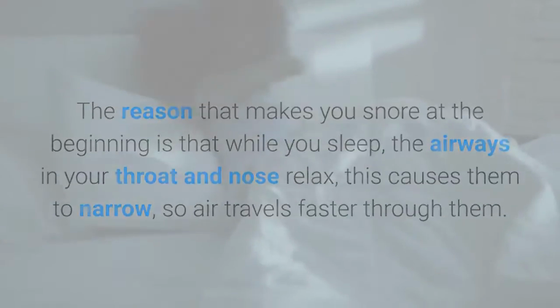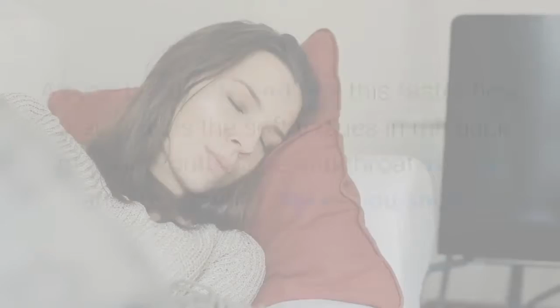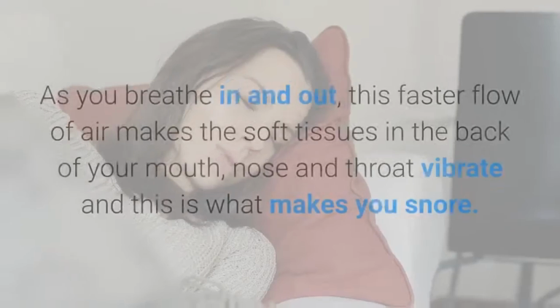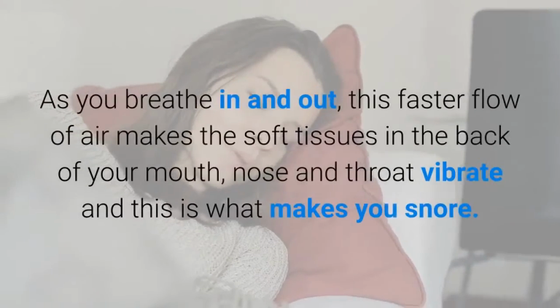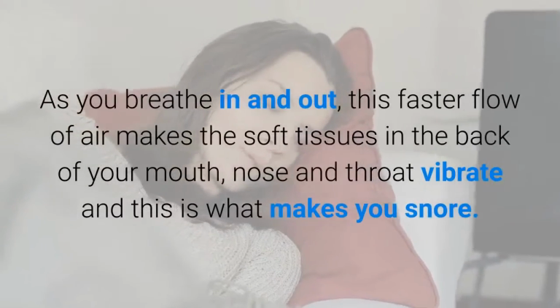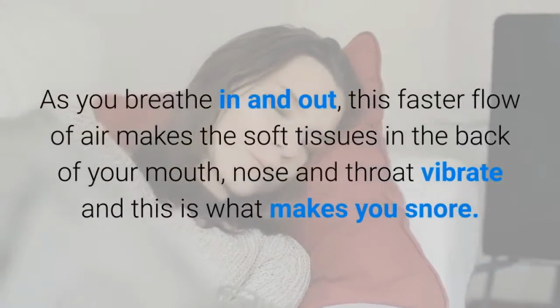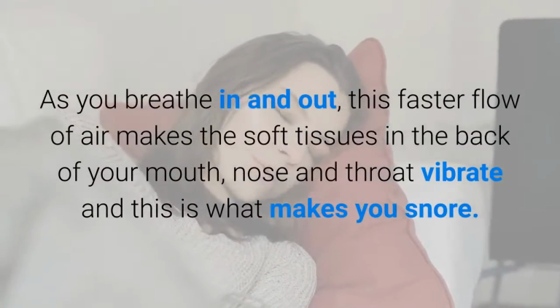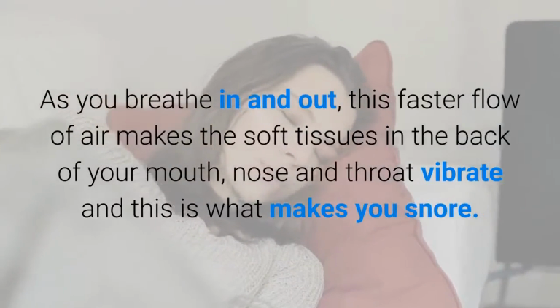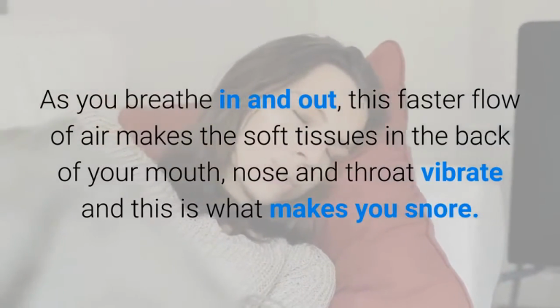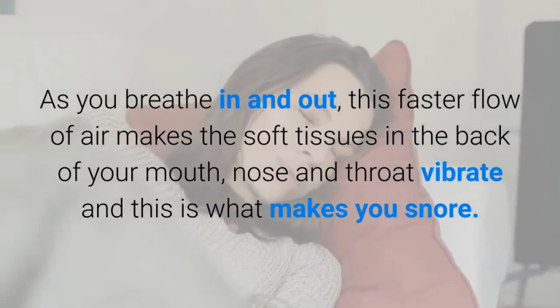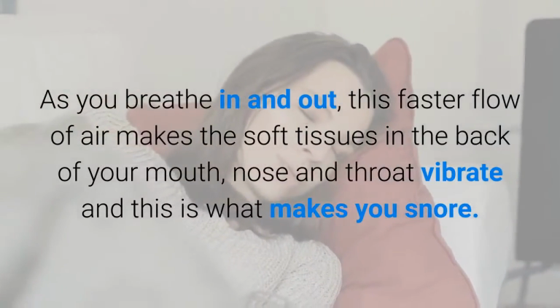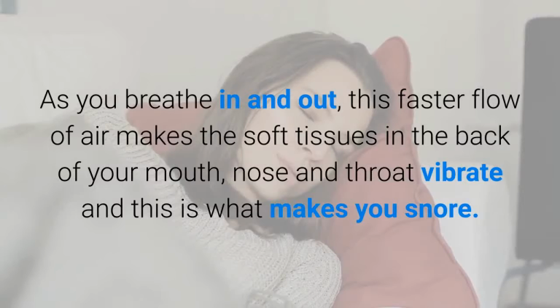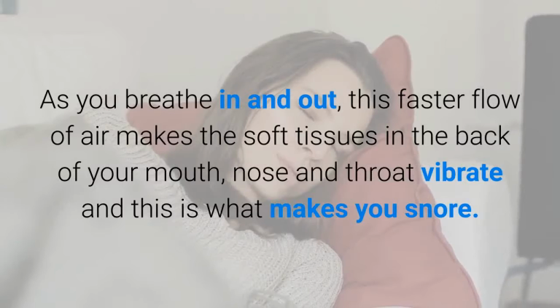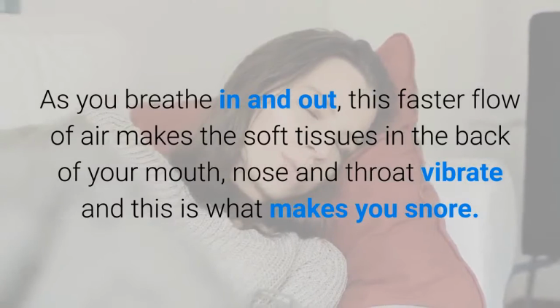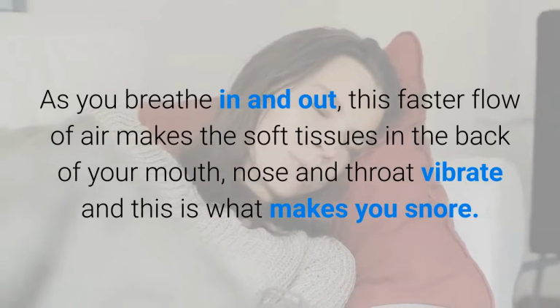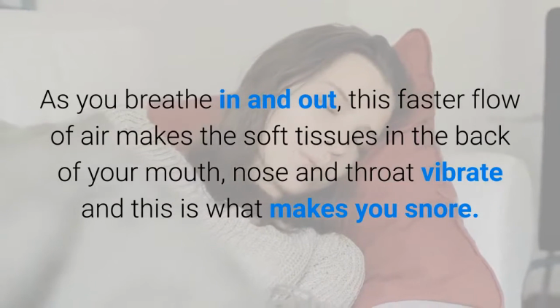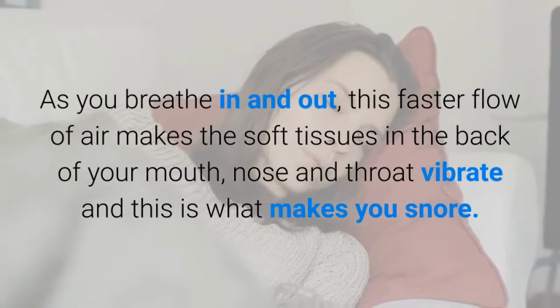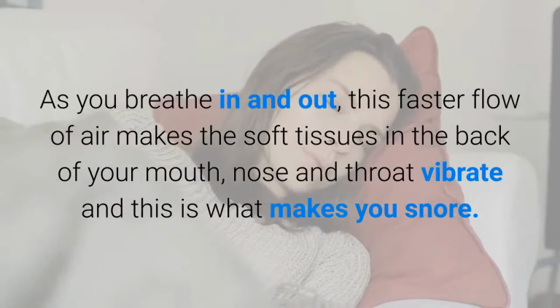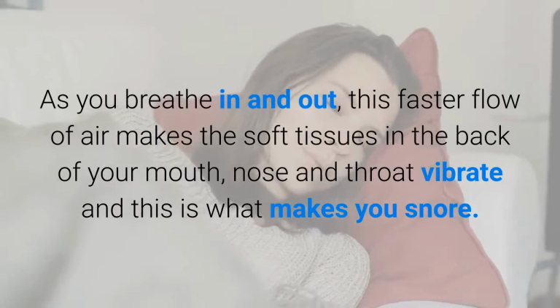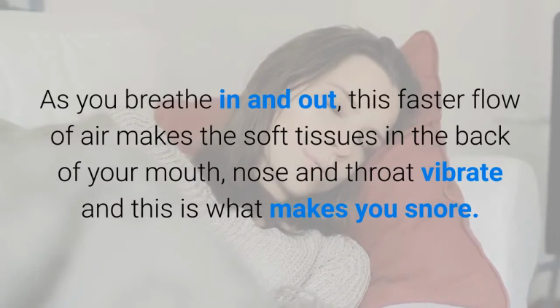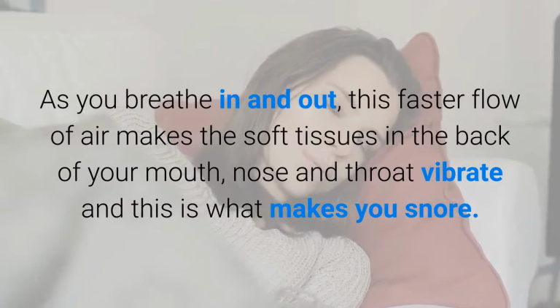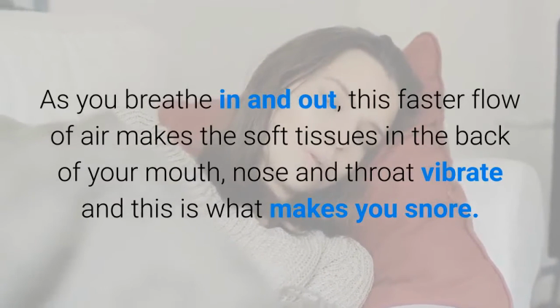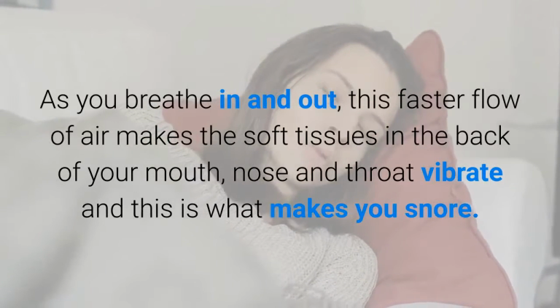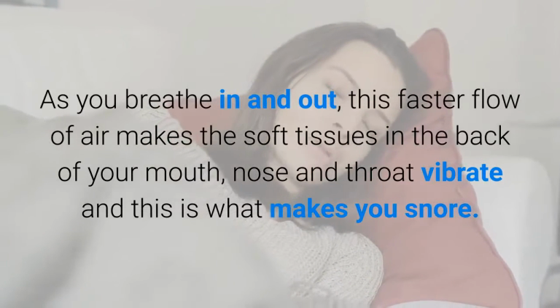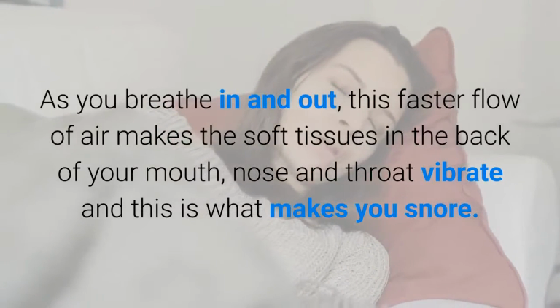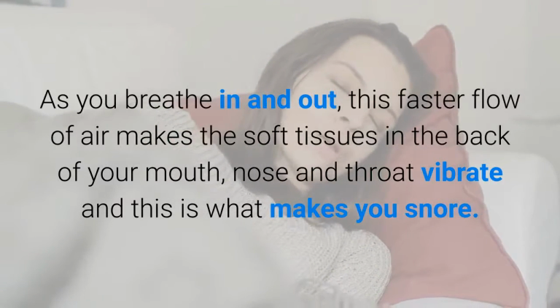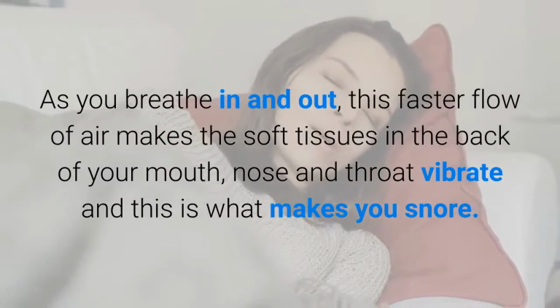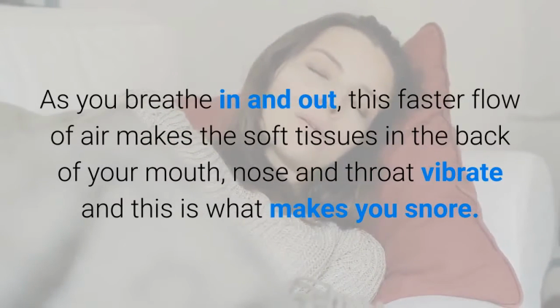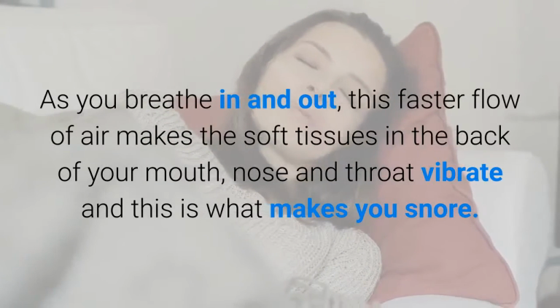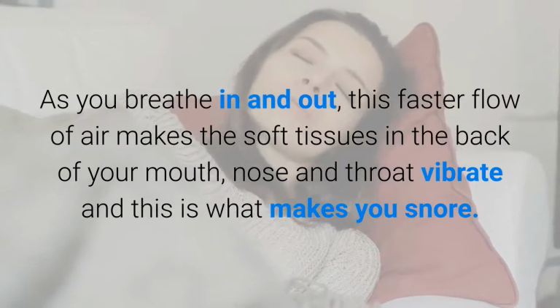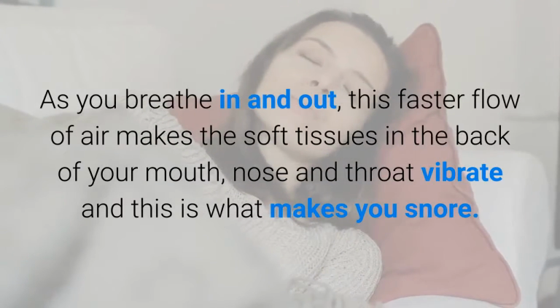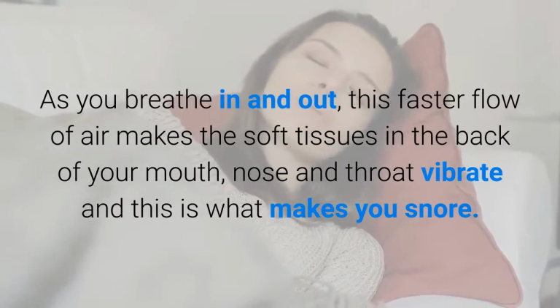As you breathe in and out, this faster flow of air makes the soft tissues in the back of your mouth, nose and throat vibrate, and this is what makes you snore.